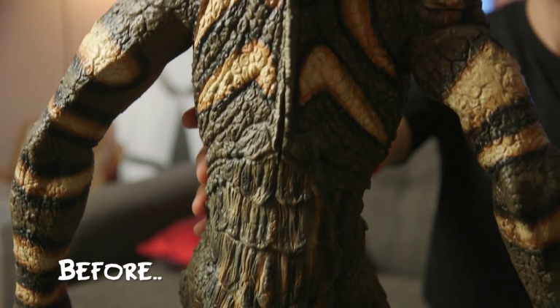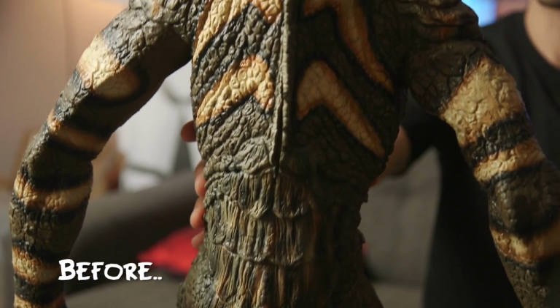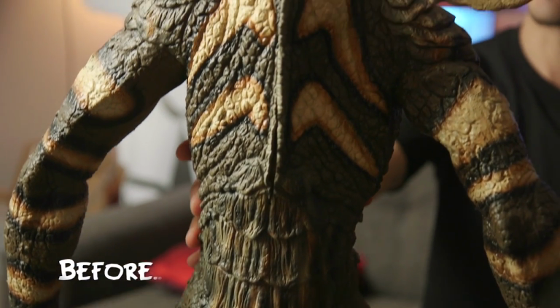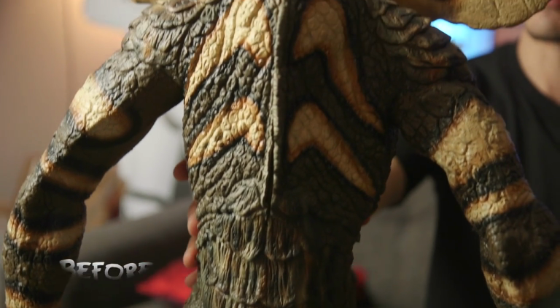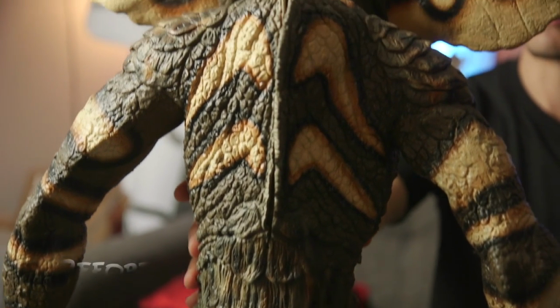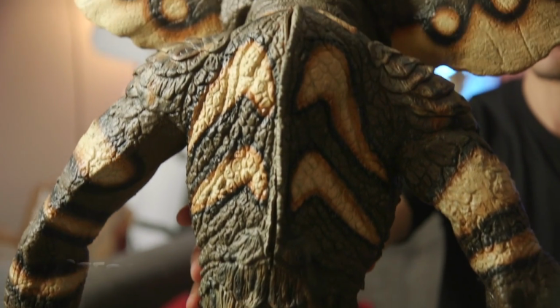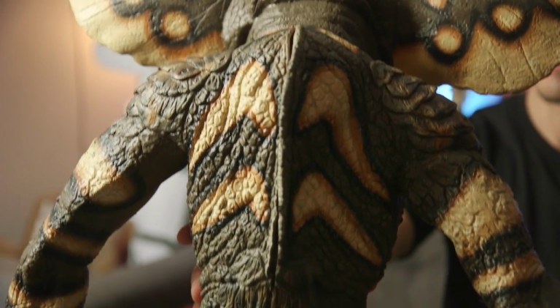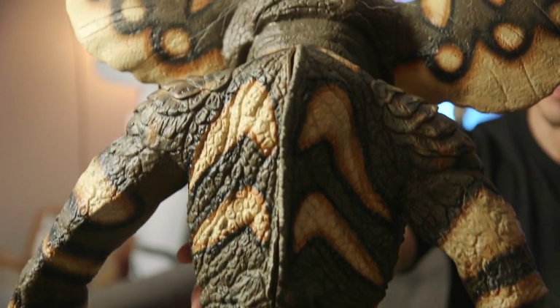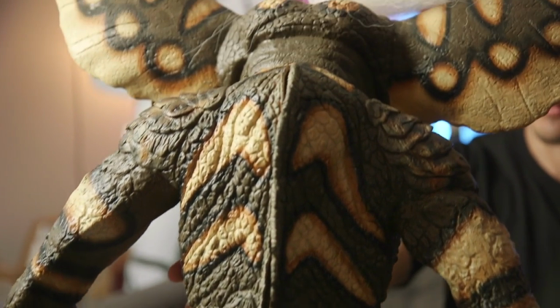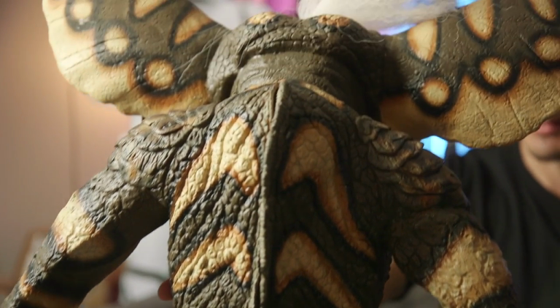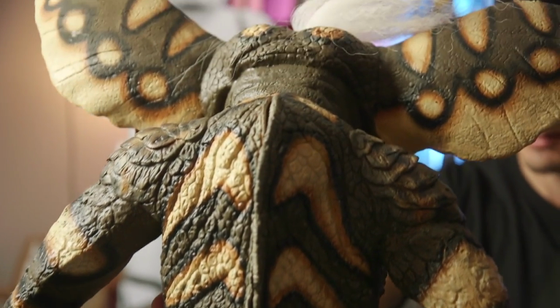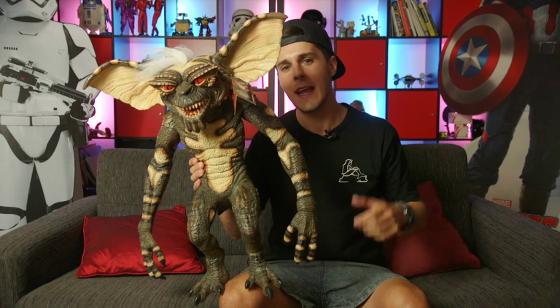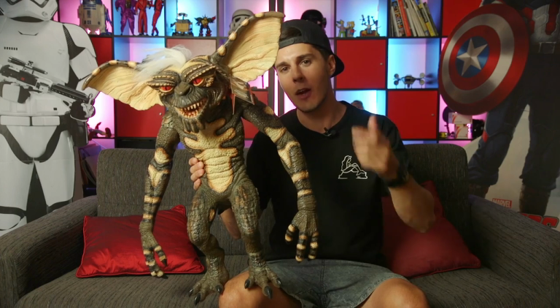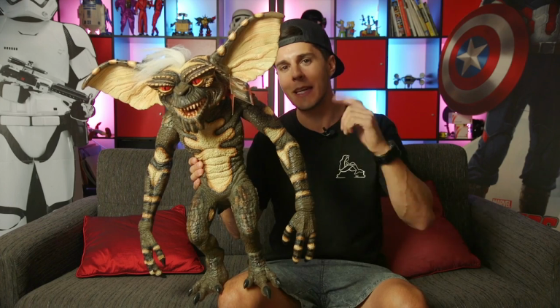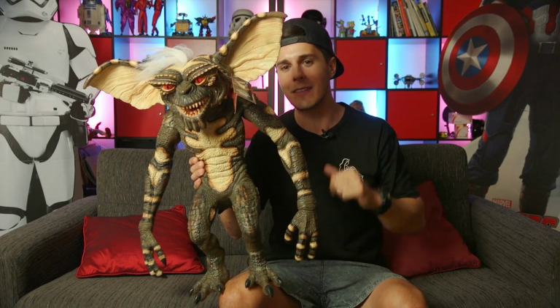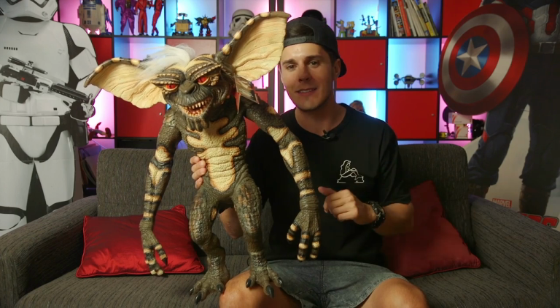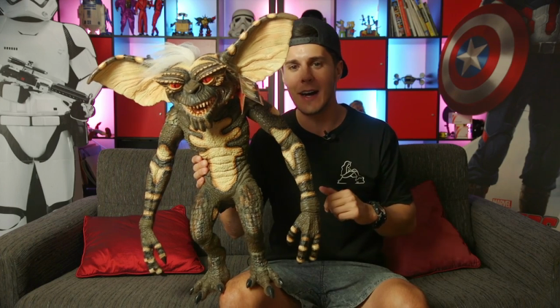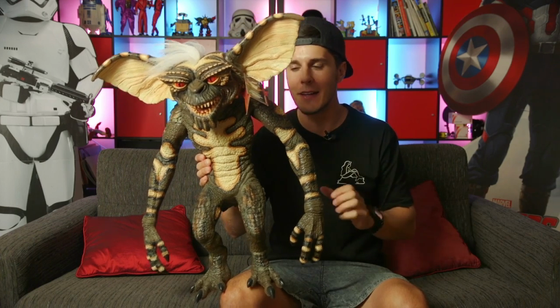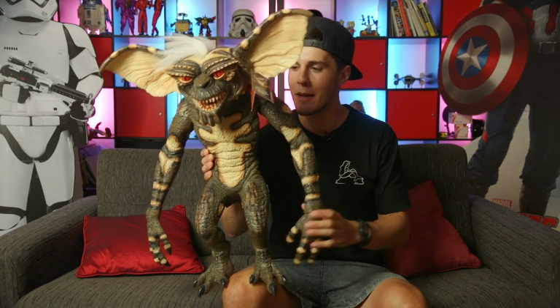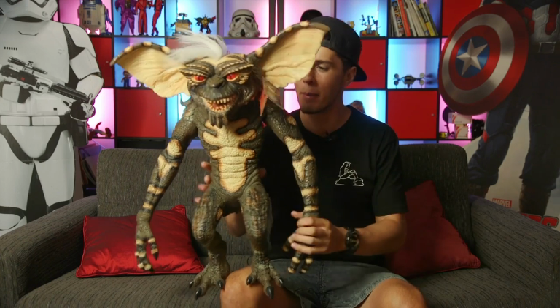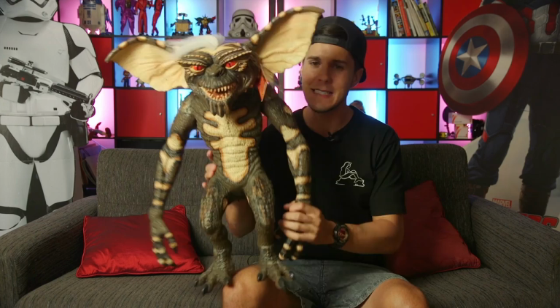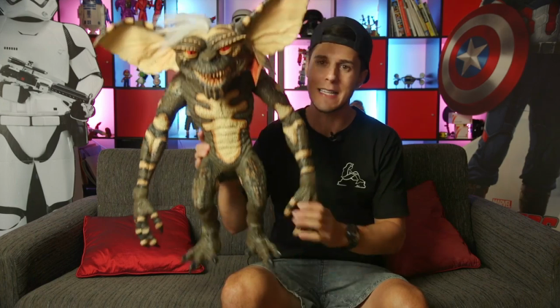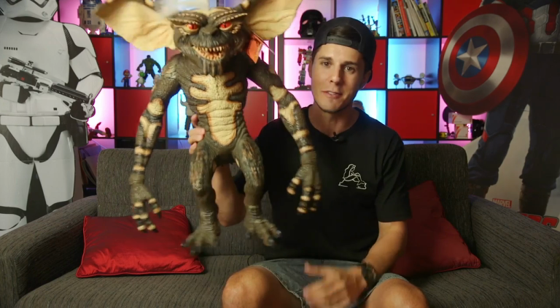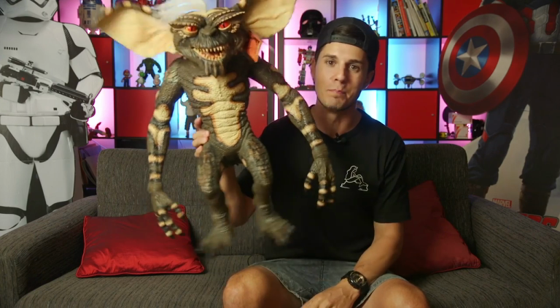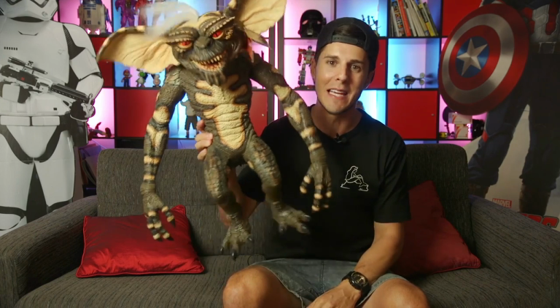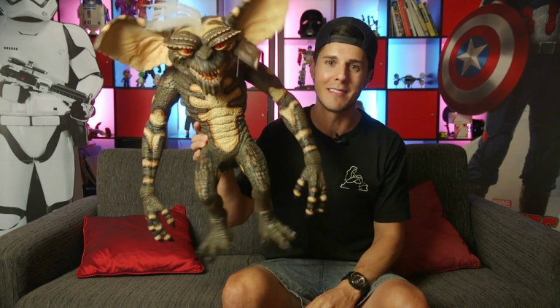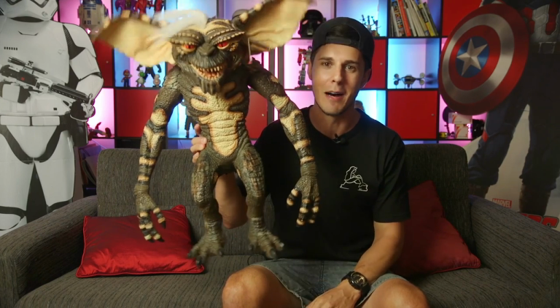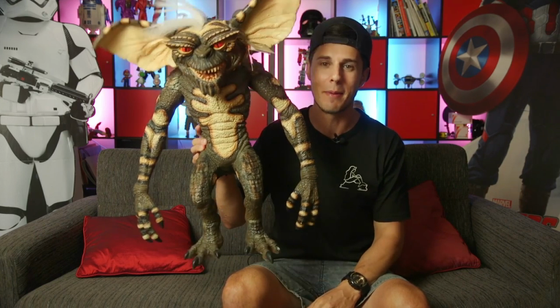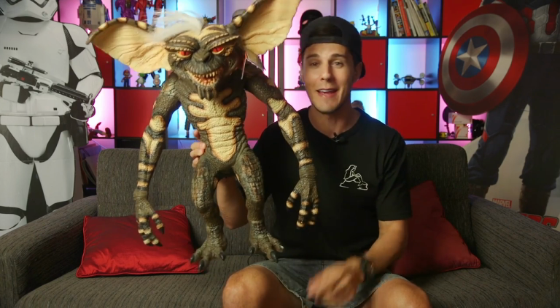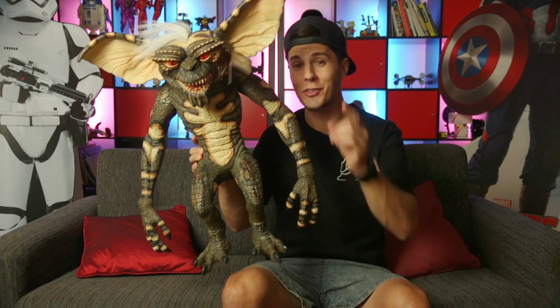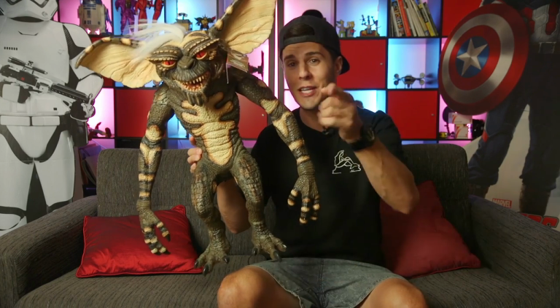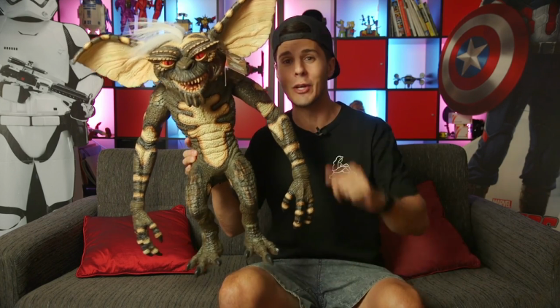Follow me back to my man cave and I'm gonna get started painting this beast up and I'll see you guys soon.